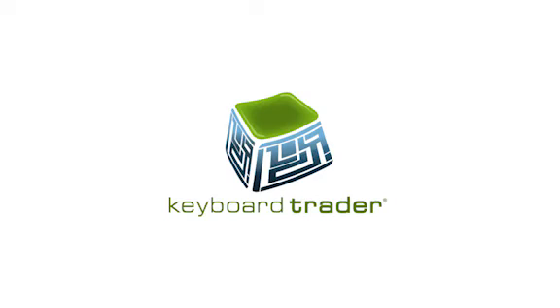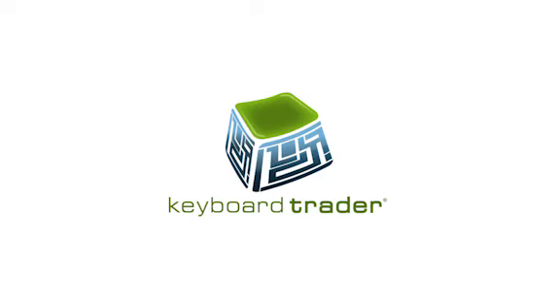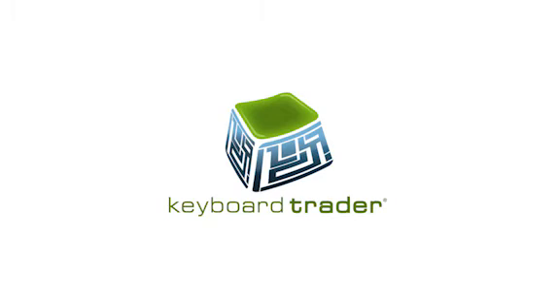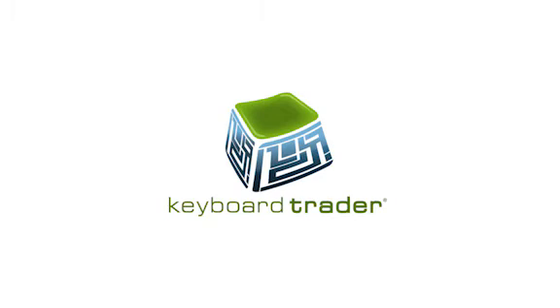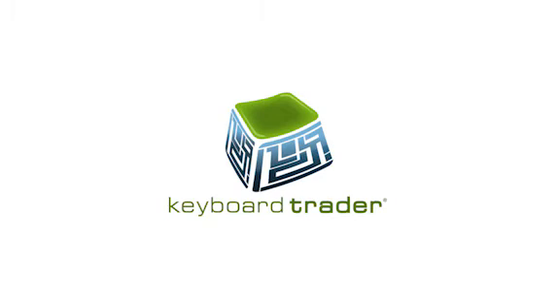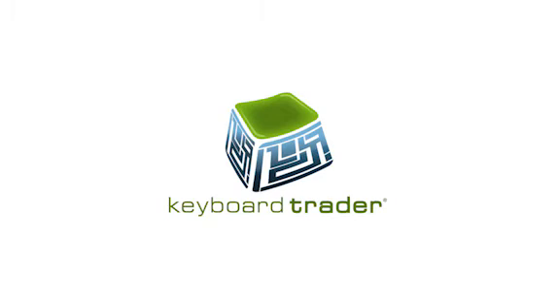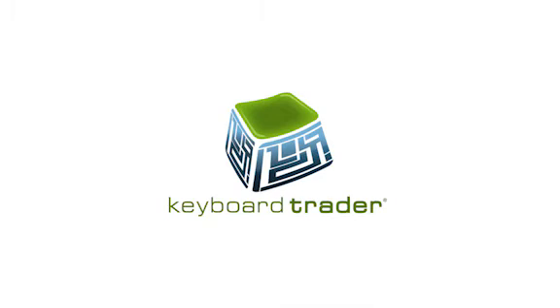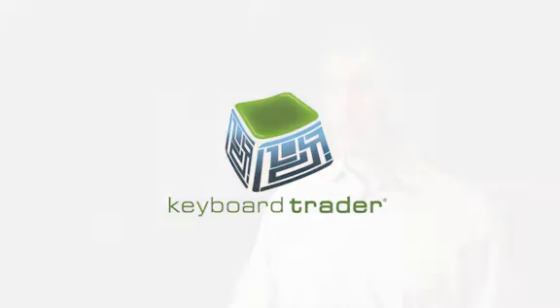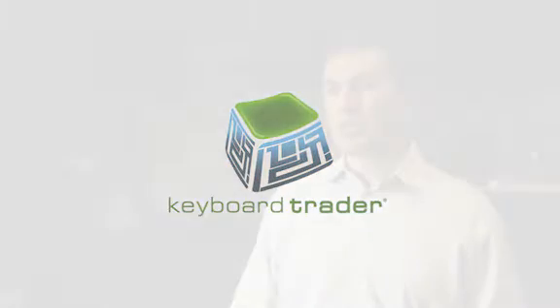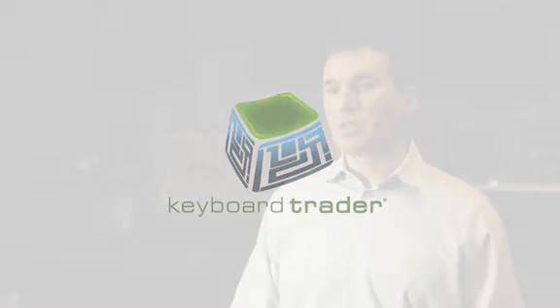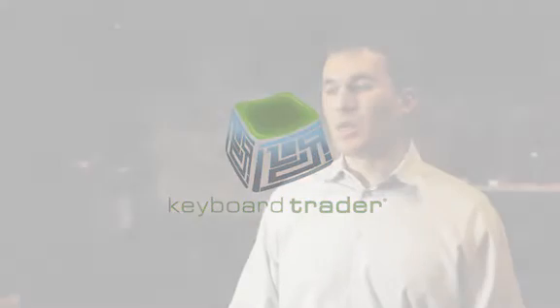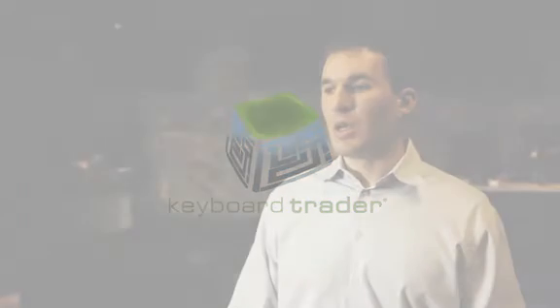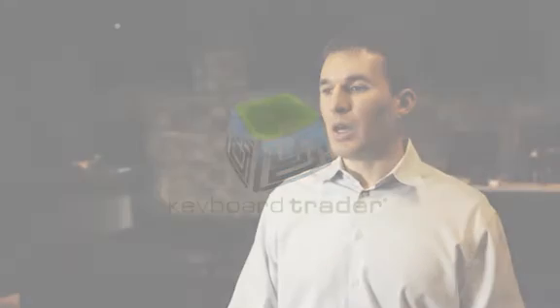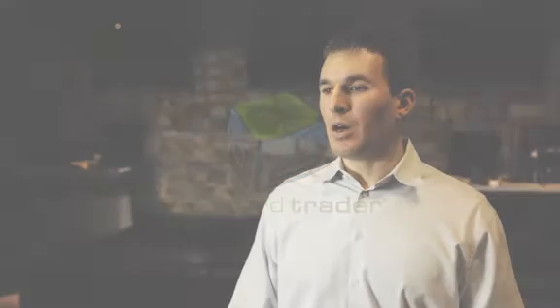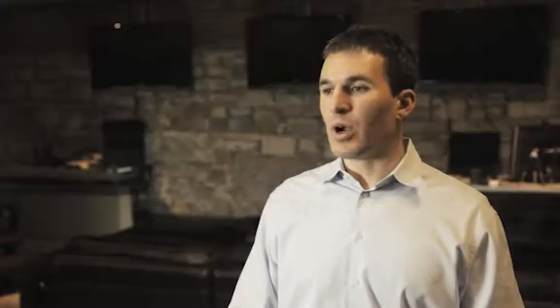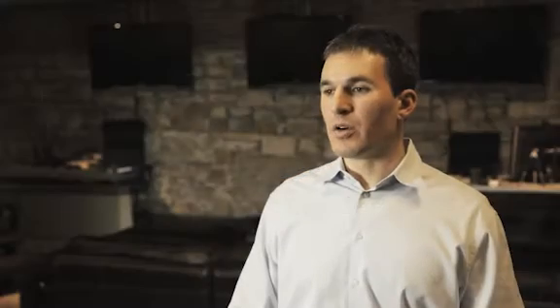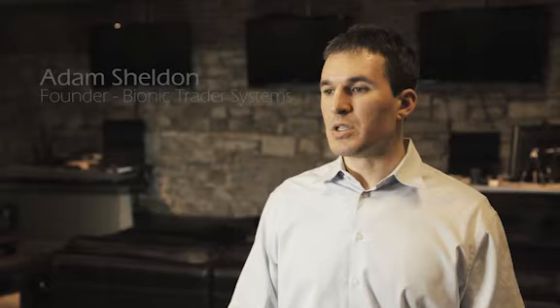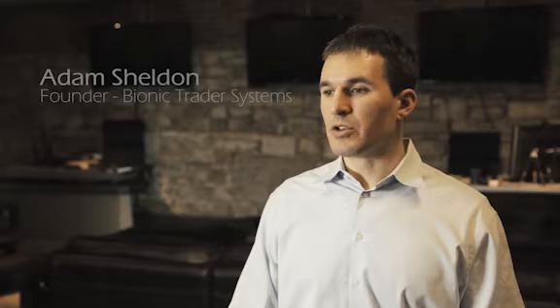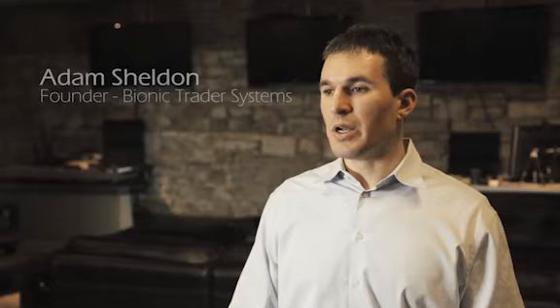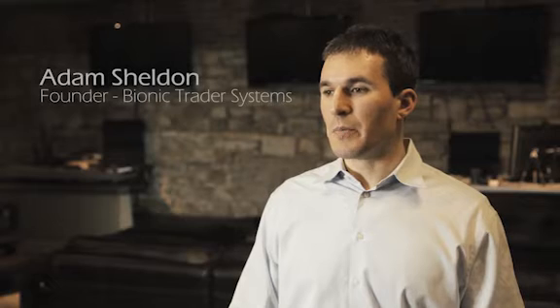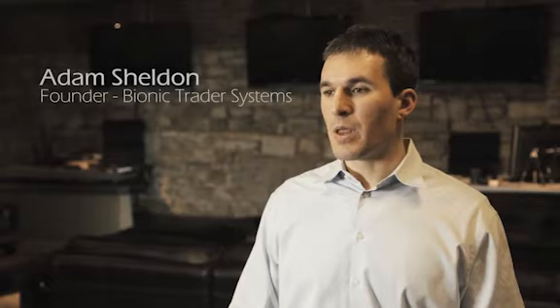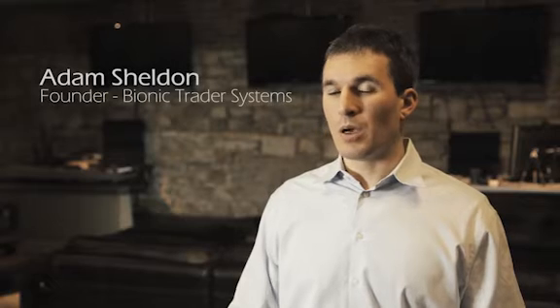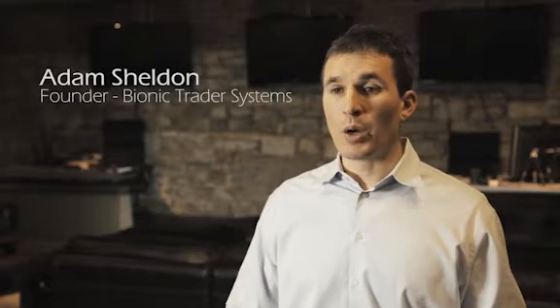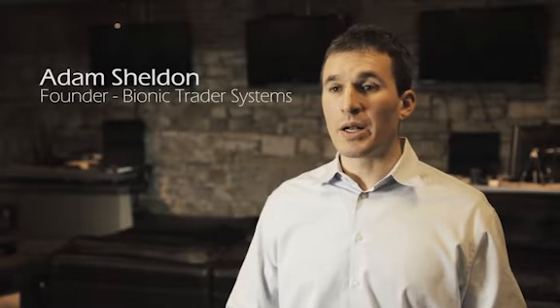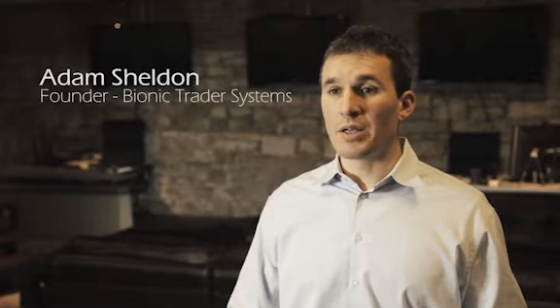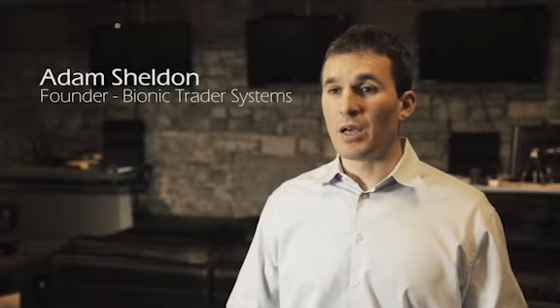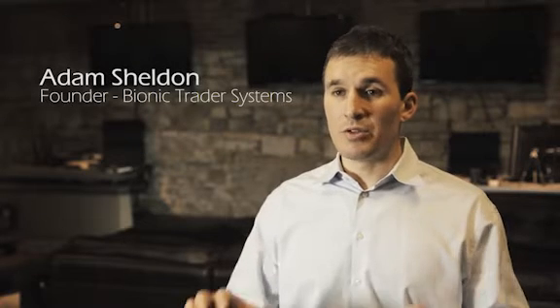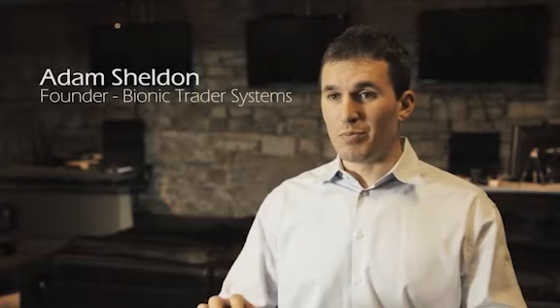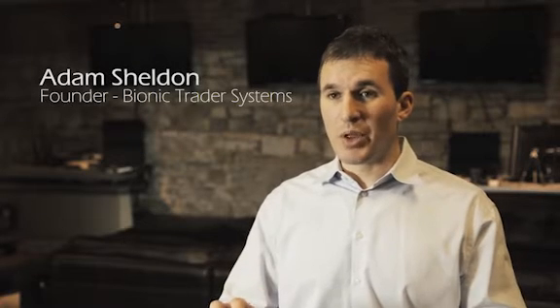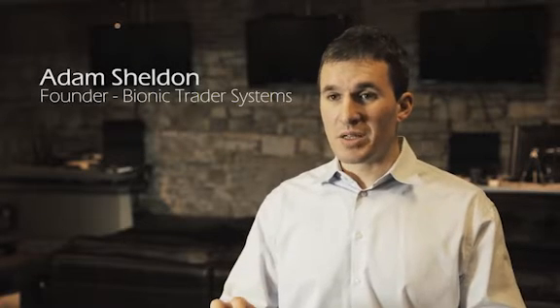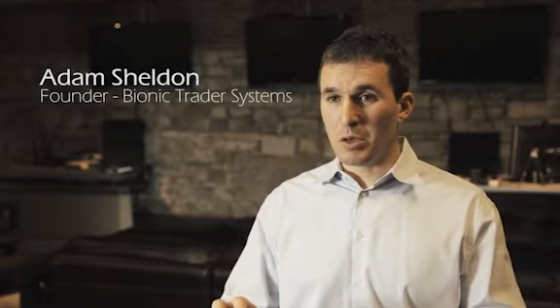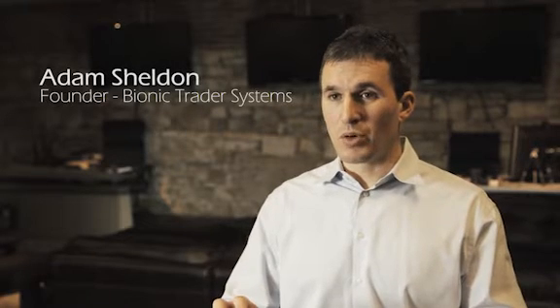We have a few basic configurations. One of them is for trading one product at a time, where you use both hands on the keyboard.